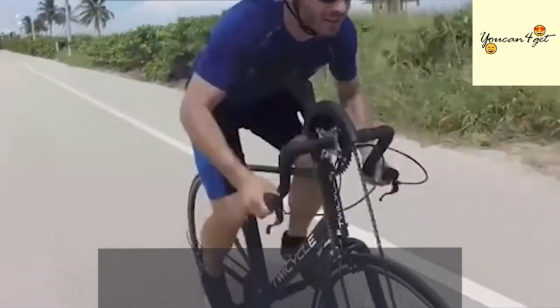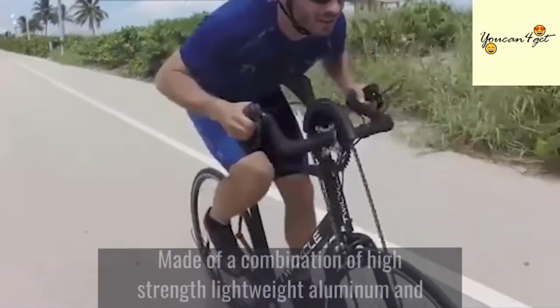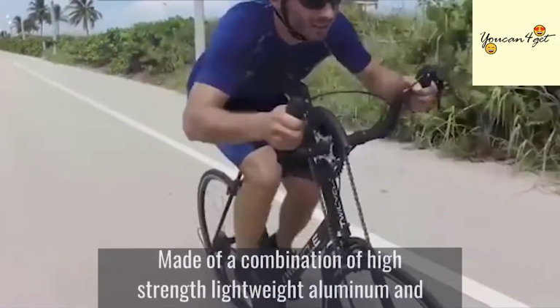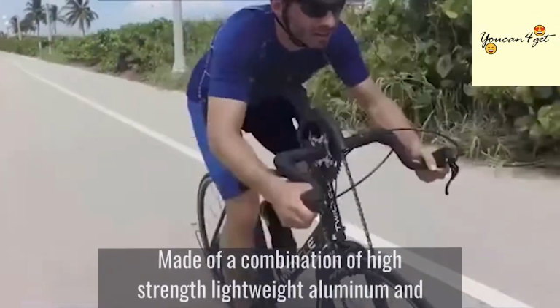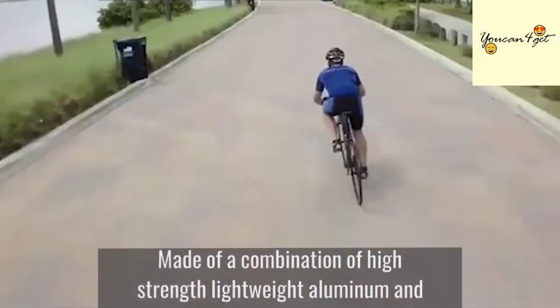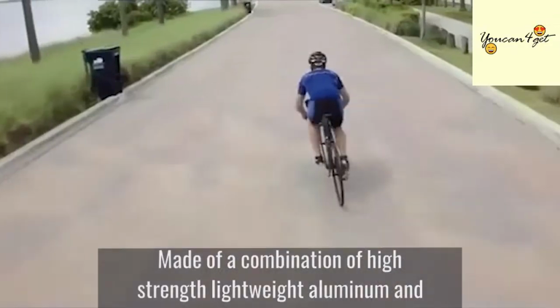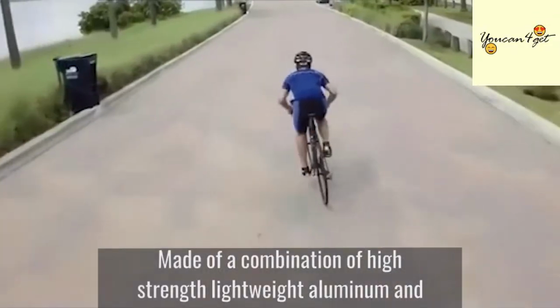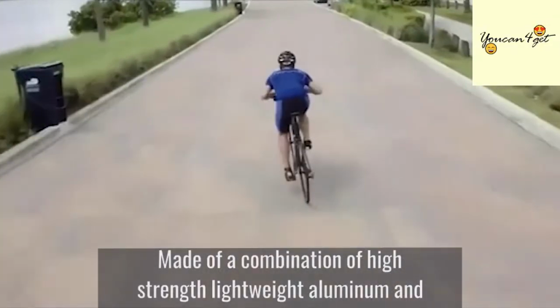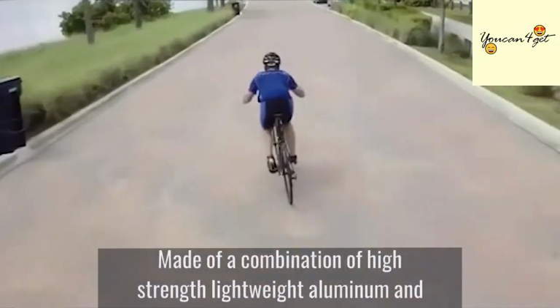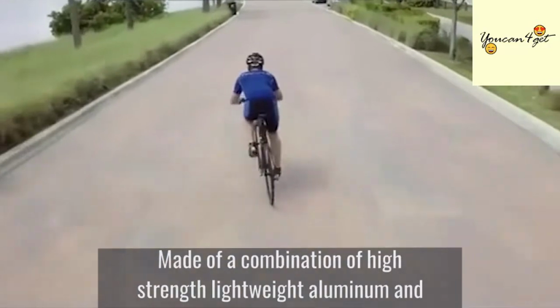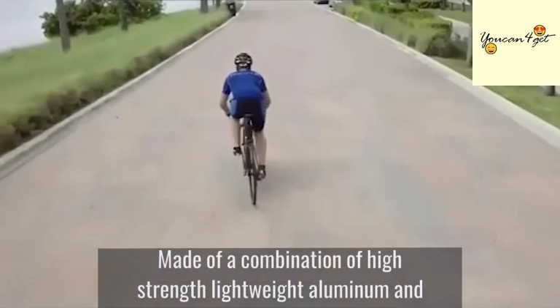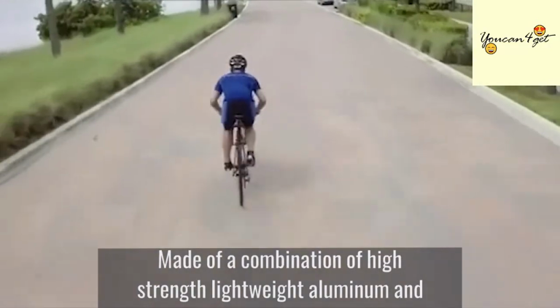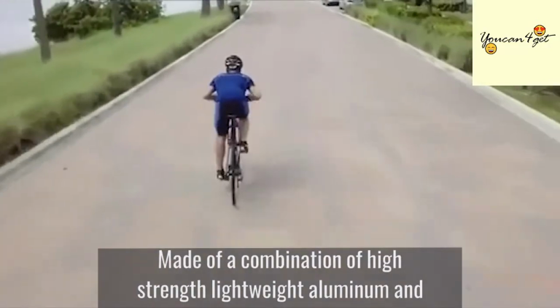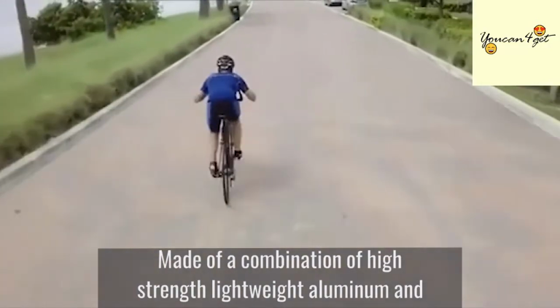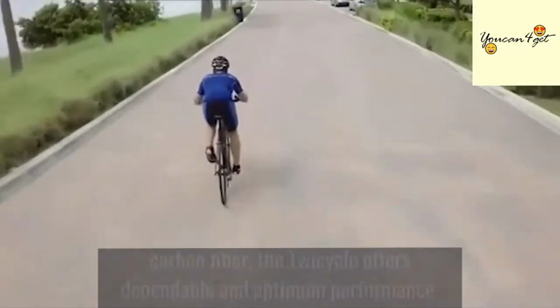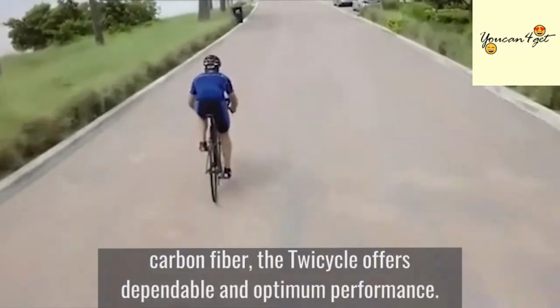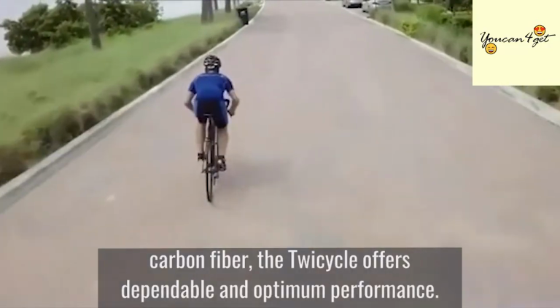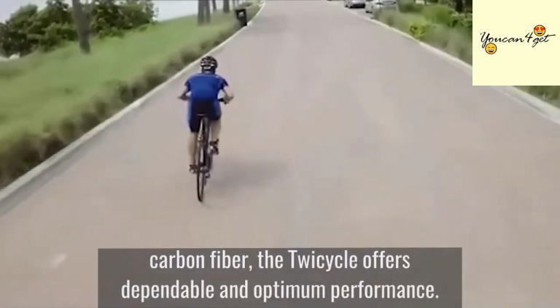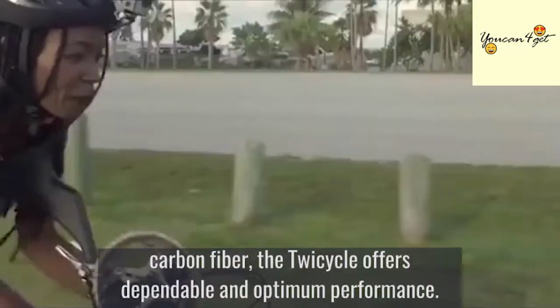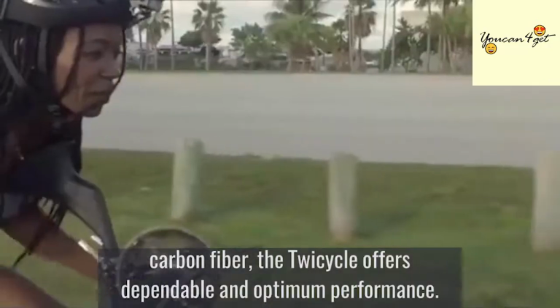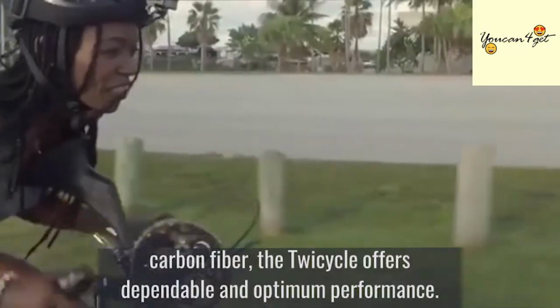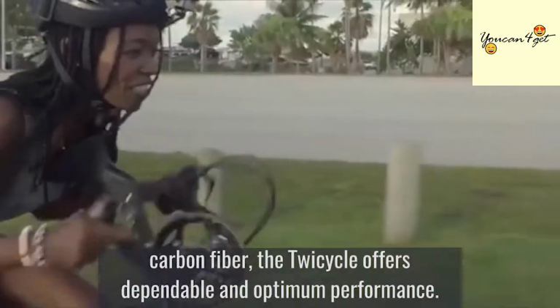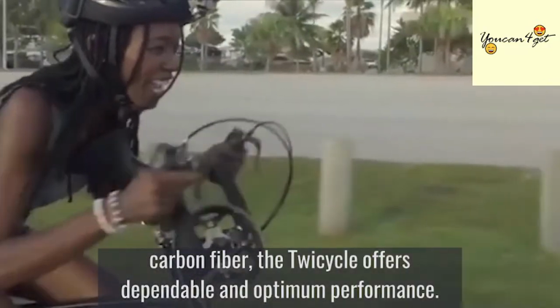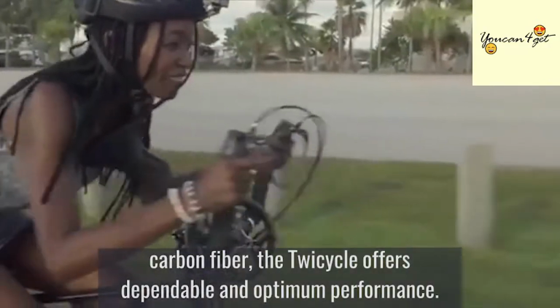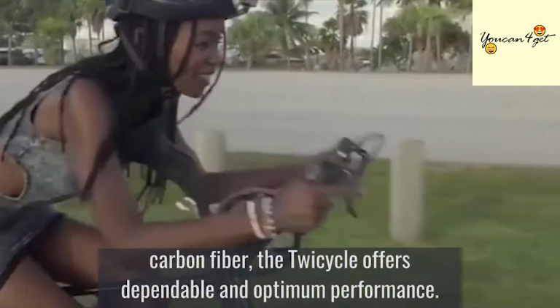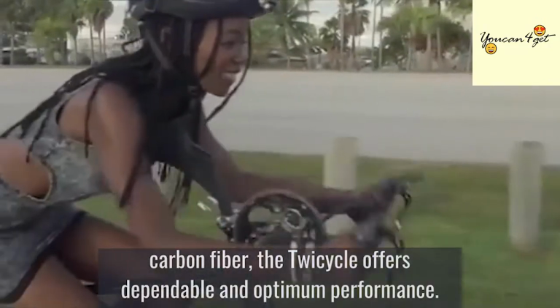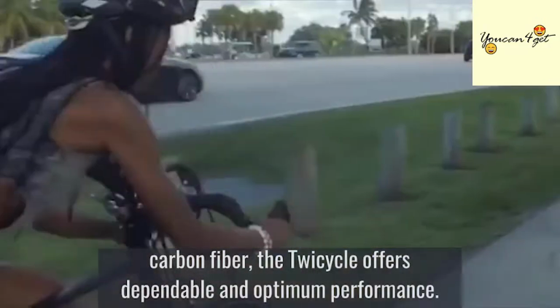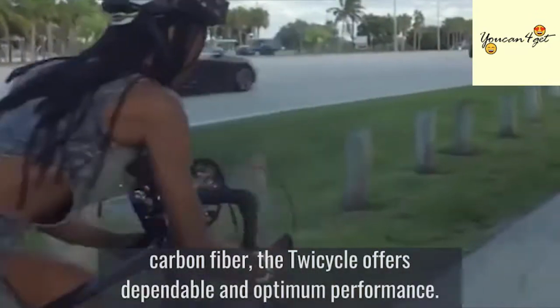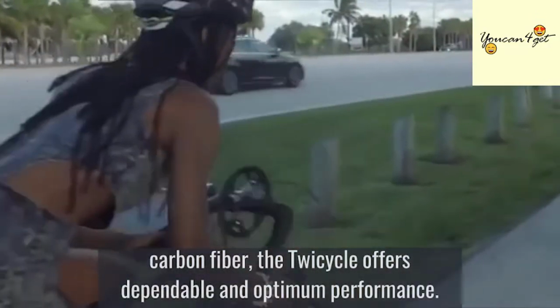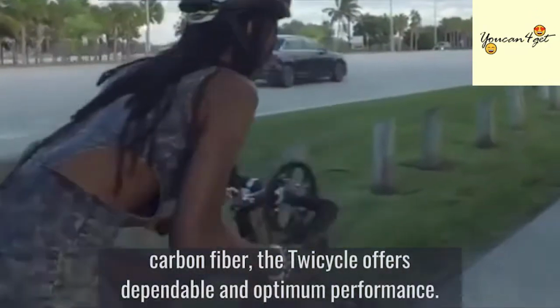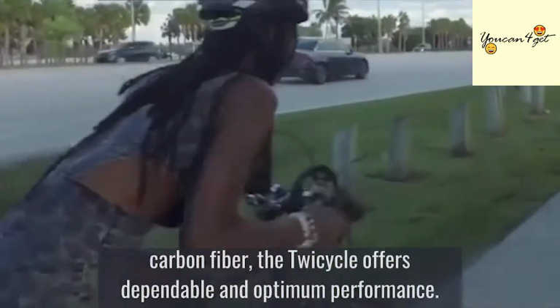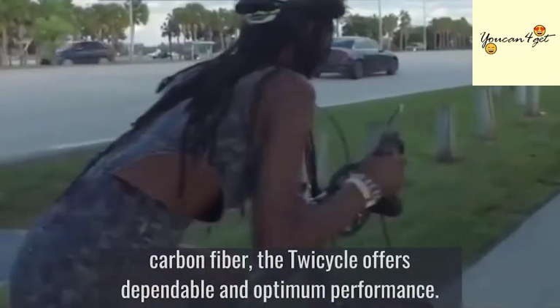Made of a combination of high-strength lightweight aluminum and carbon fiber, the Twicycle offers dependable and optimum performance.